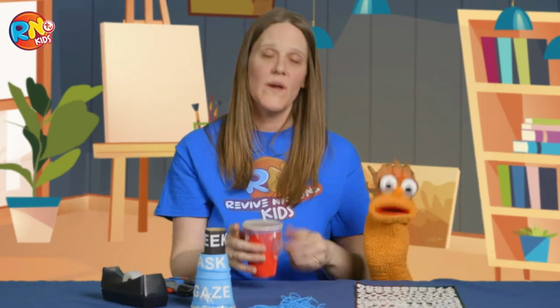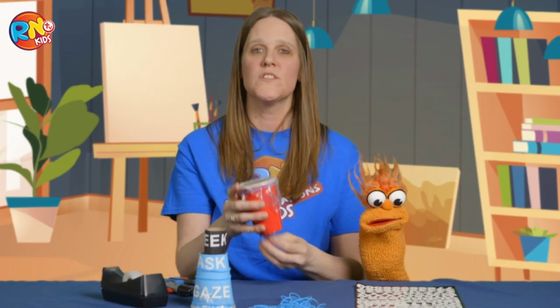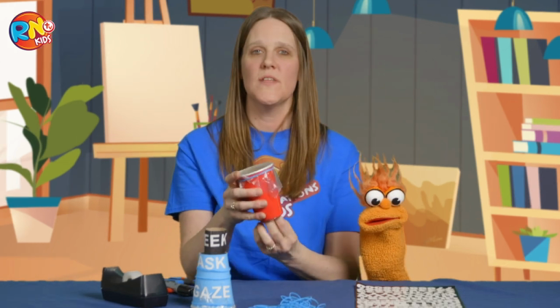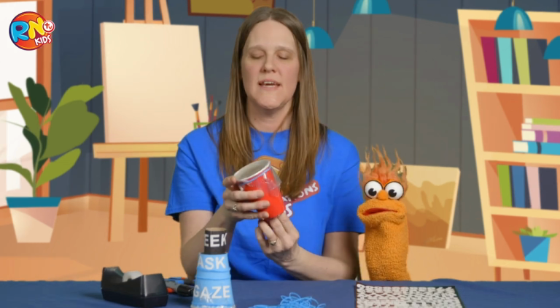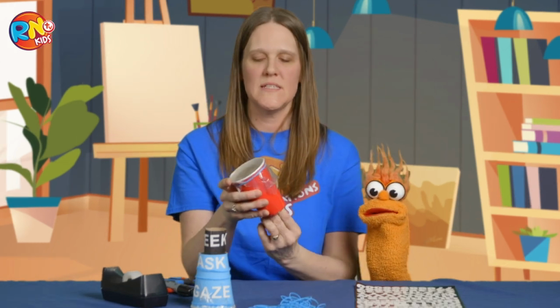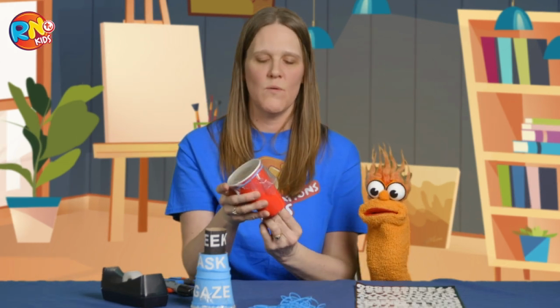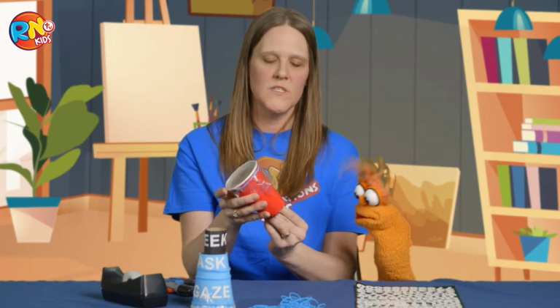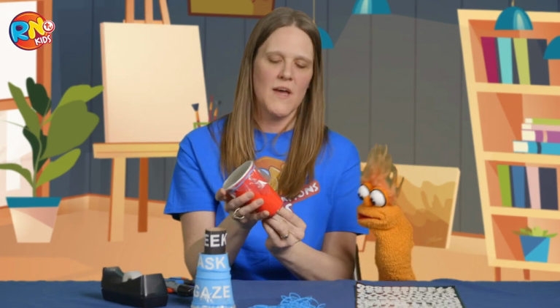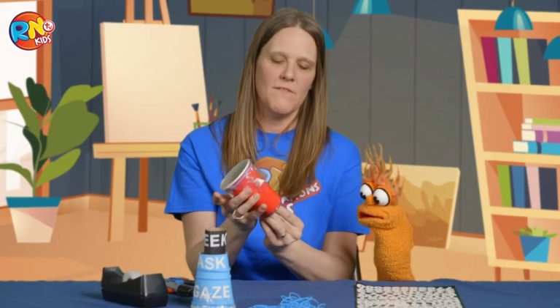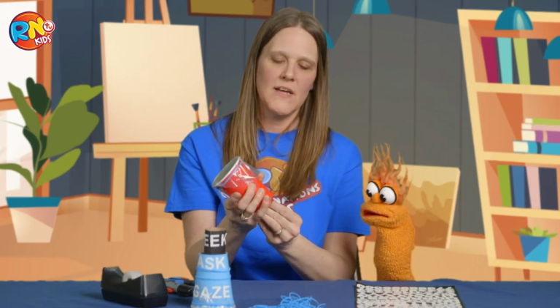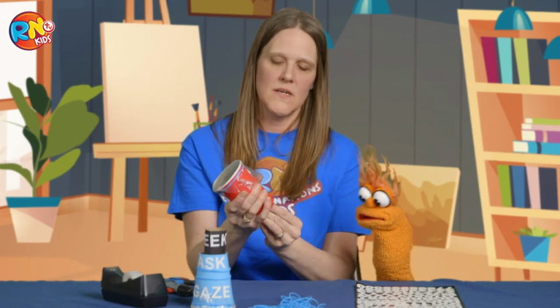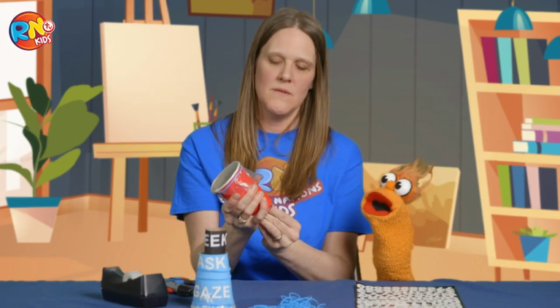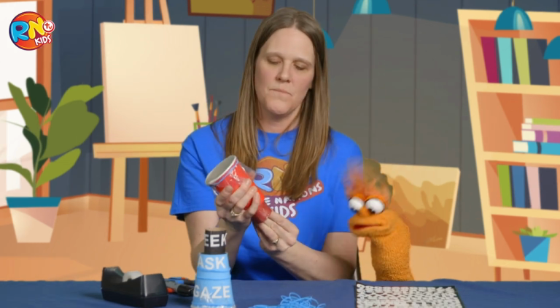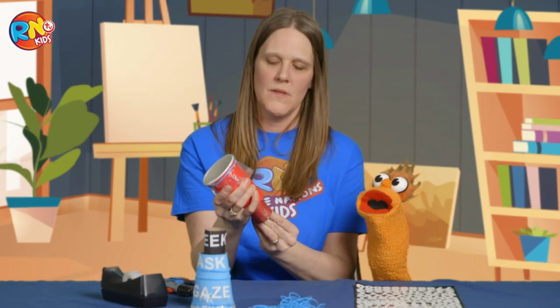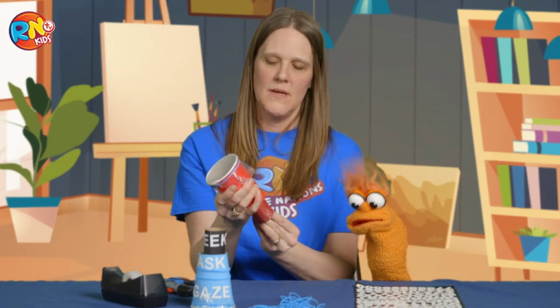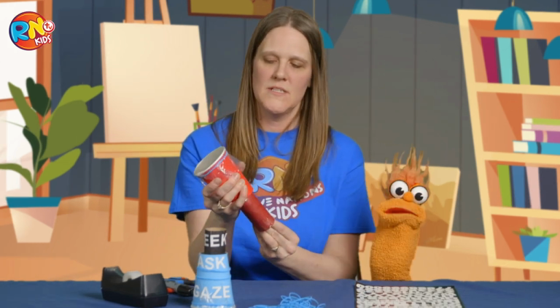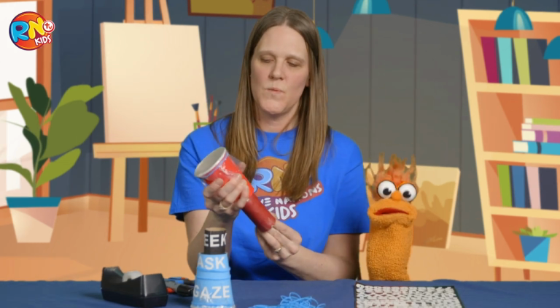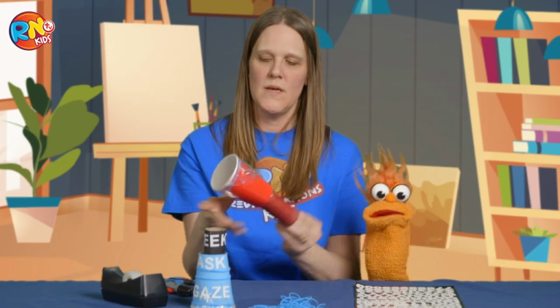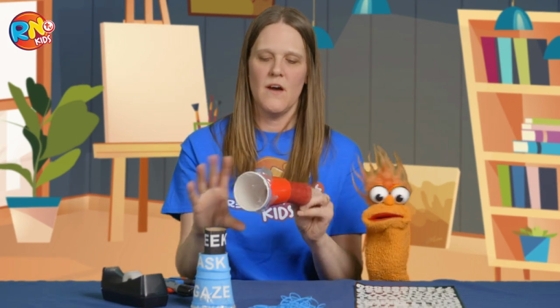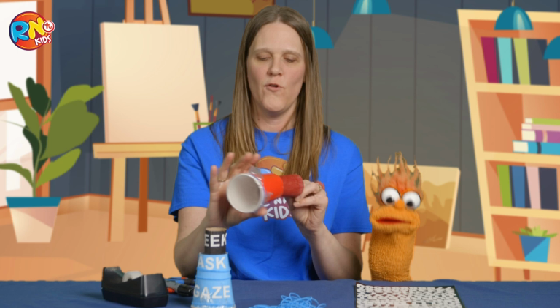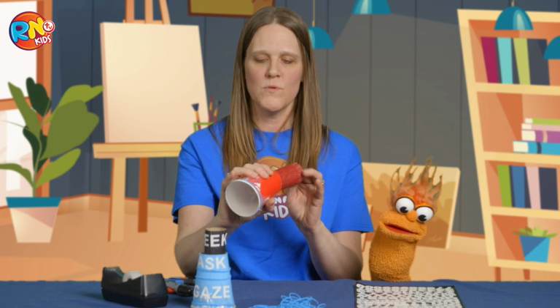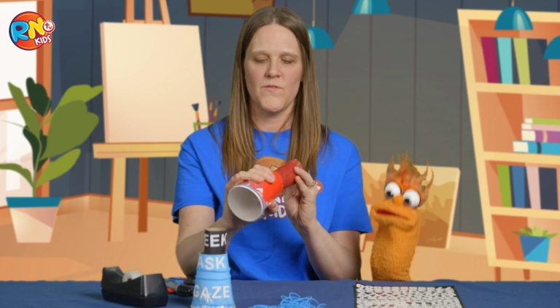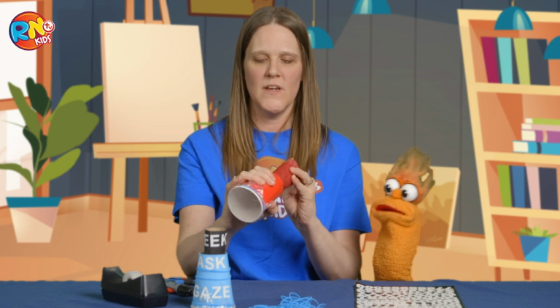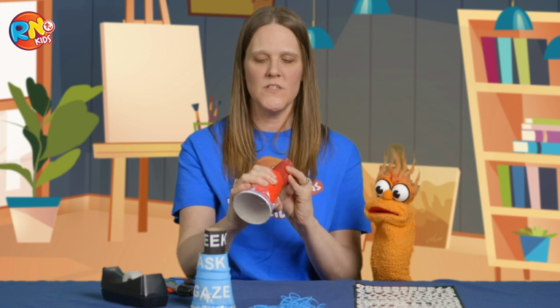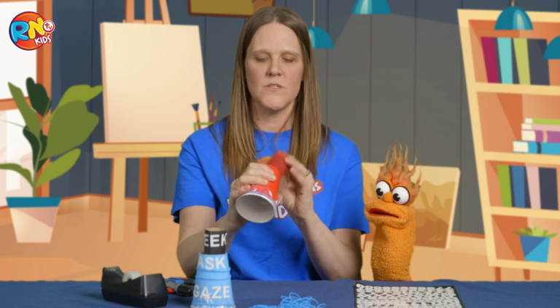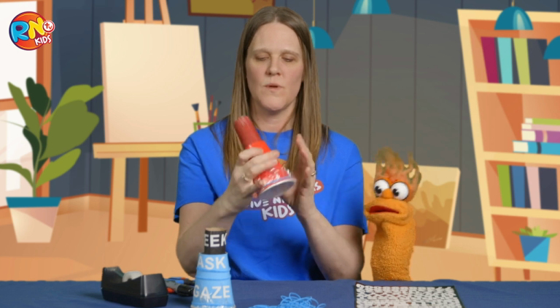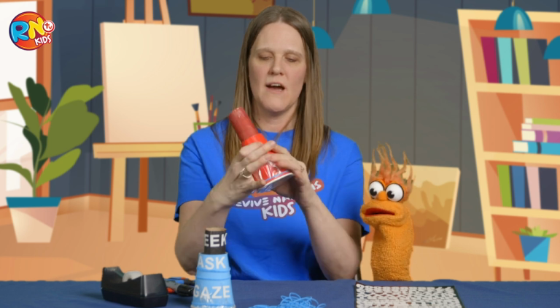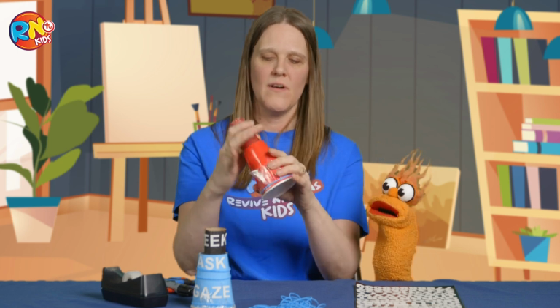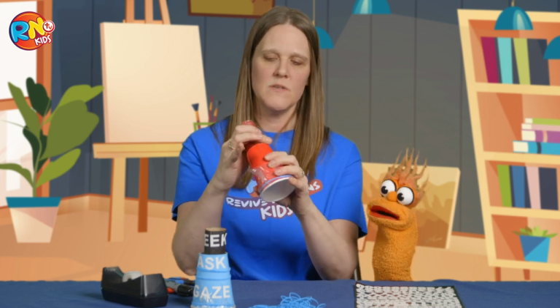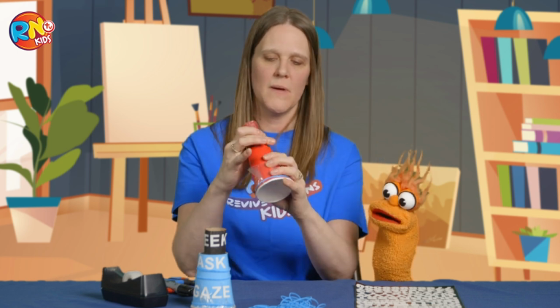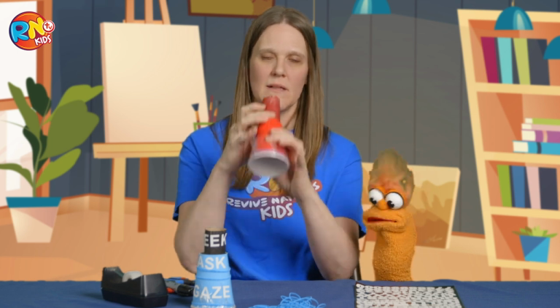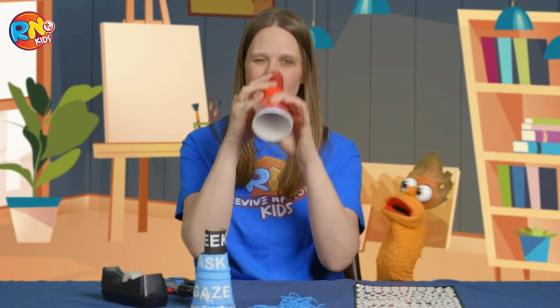Once you've stuck it on just like this, you're going to take a rubber or elastic band and wrap it around the top. I like the colors — I'm doing the red. Hold it in place, just like this. Very cool. So the next step, once we have that done, we almost have our spyglass.